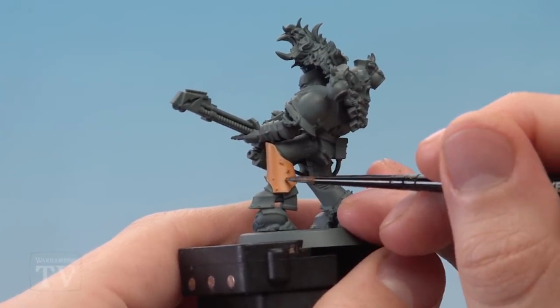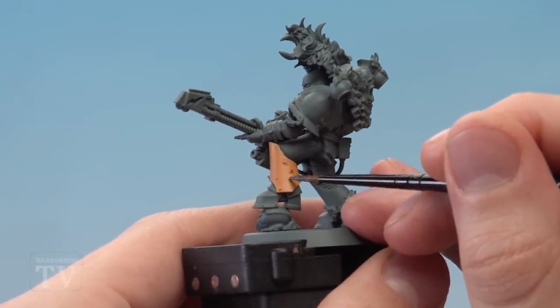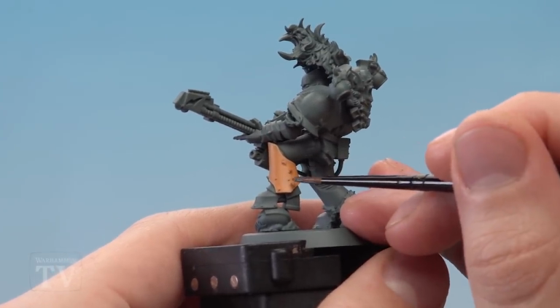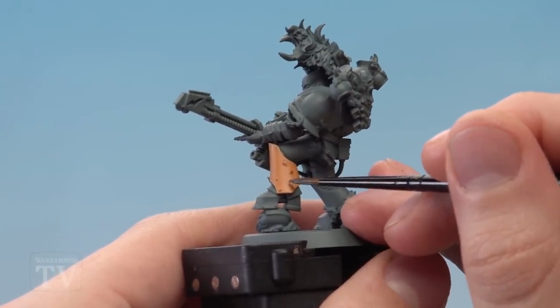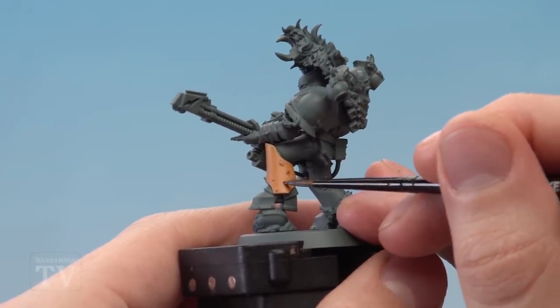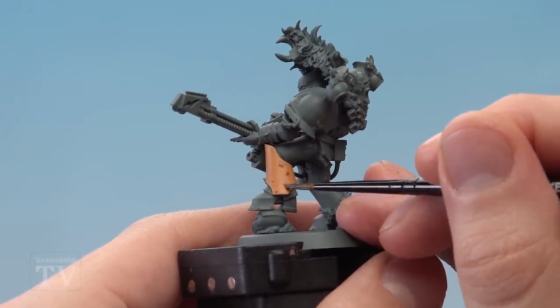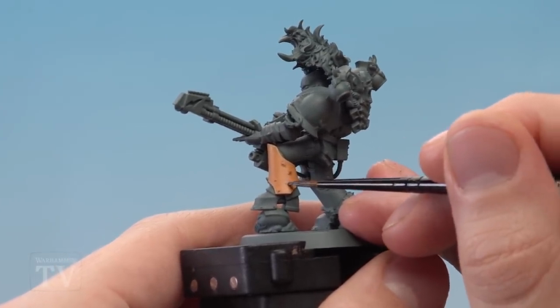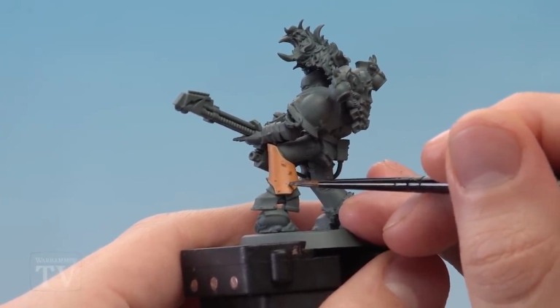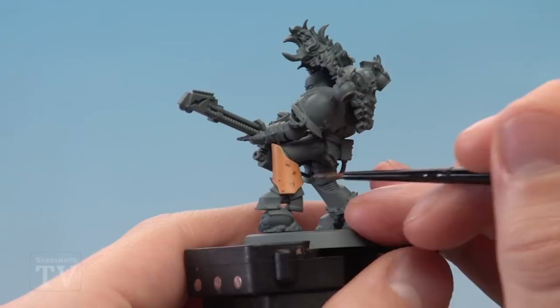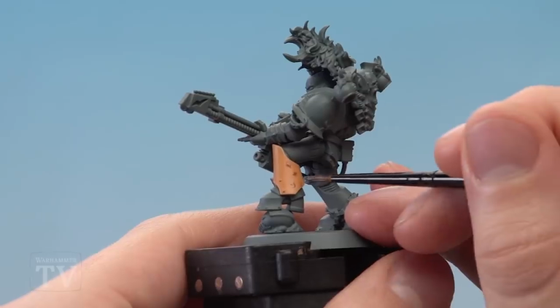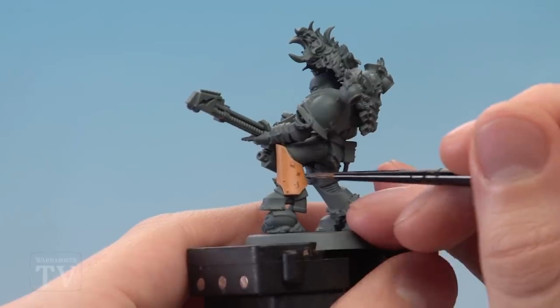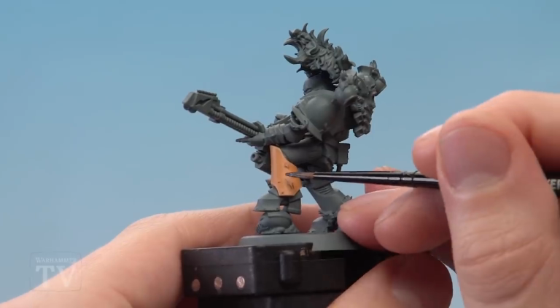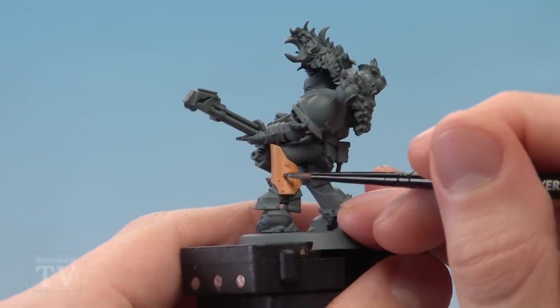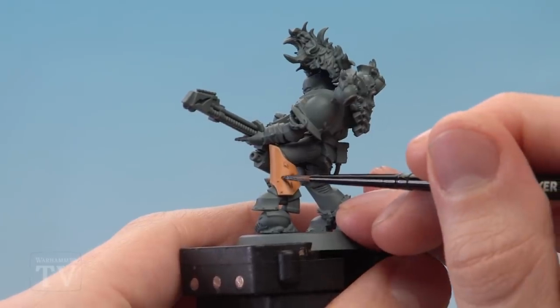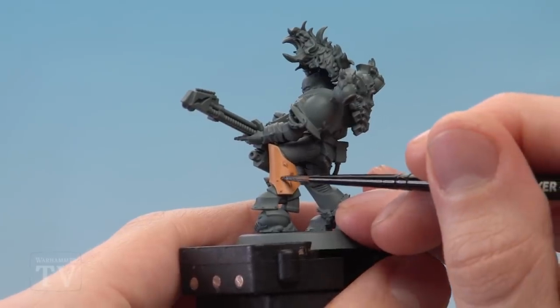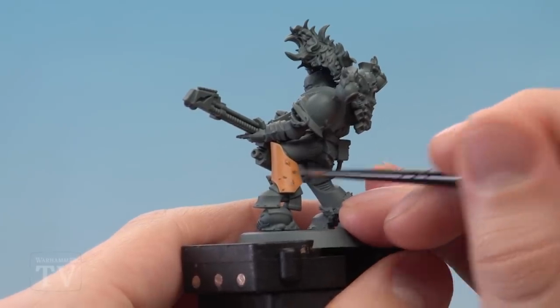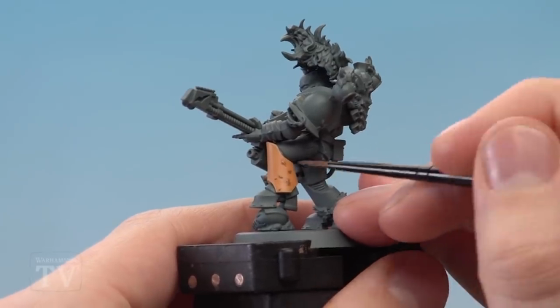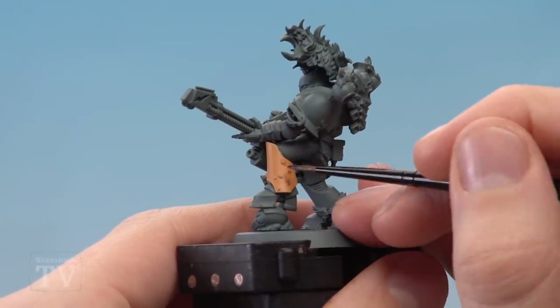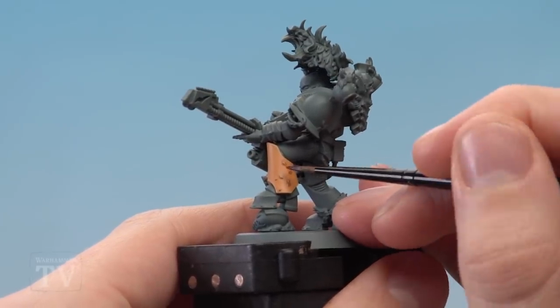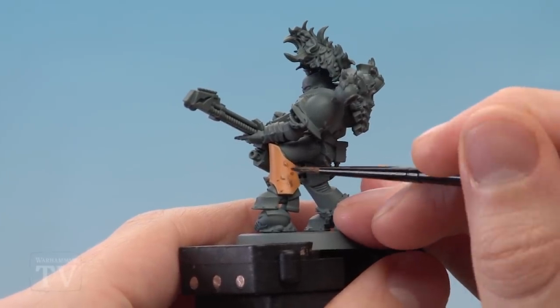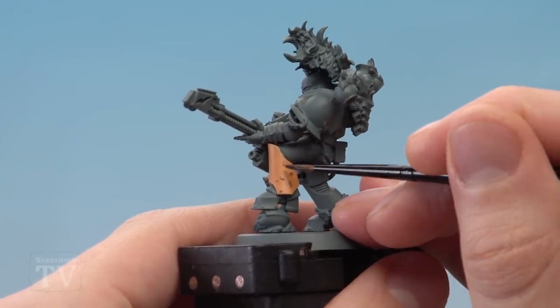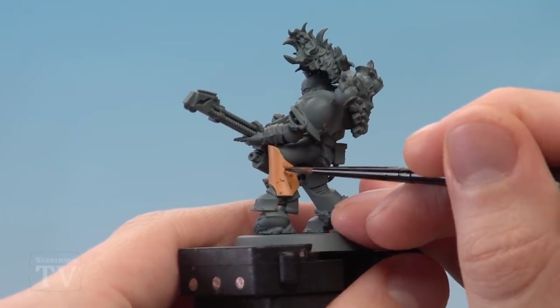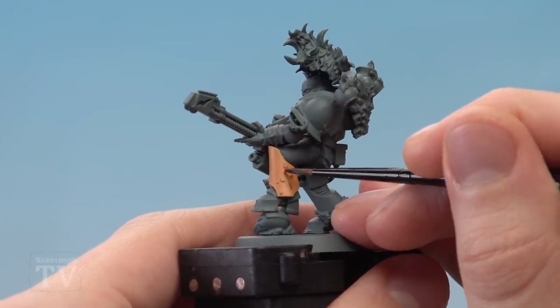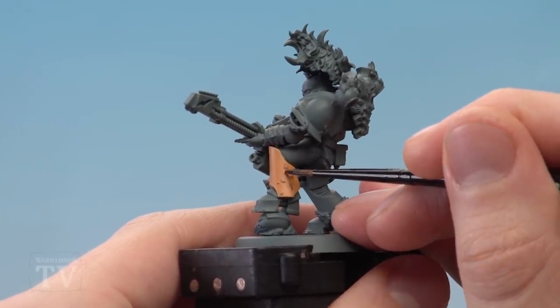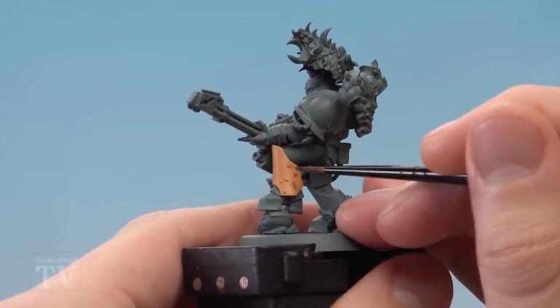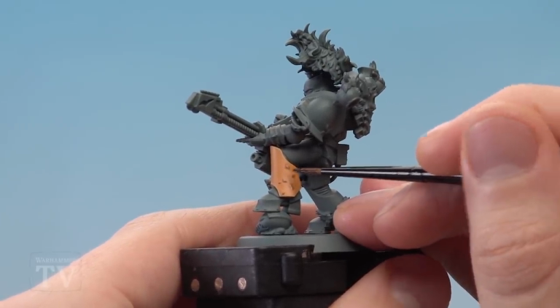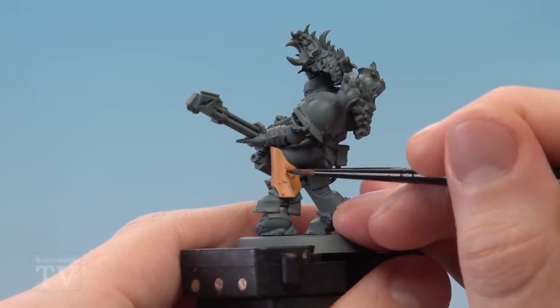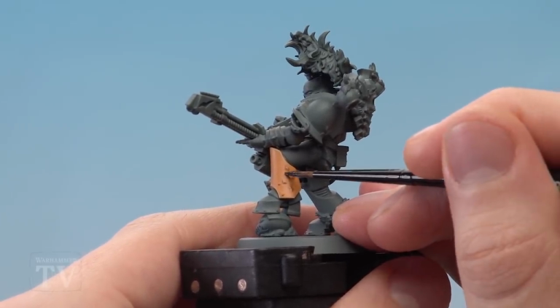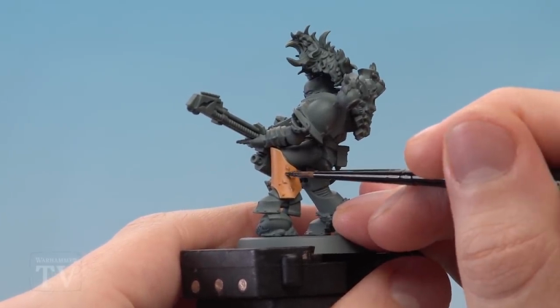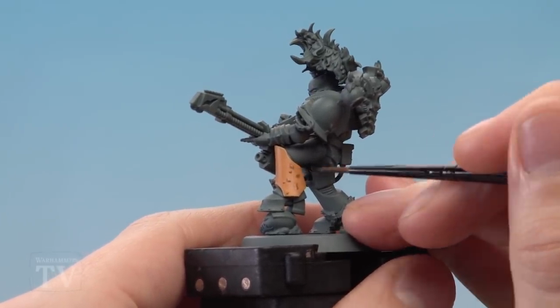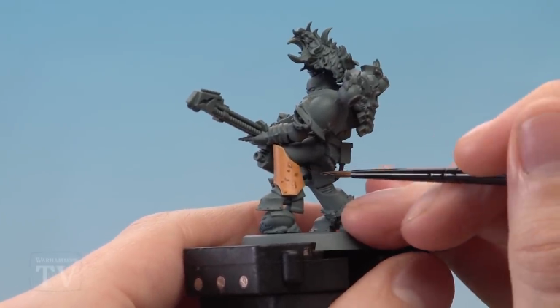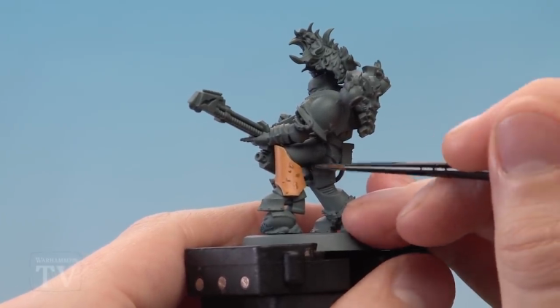As you start putting these in, once you've got a good pattern going, just do some smaller dots in the gaps between them — just slight ones like that.